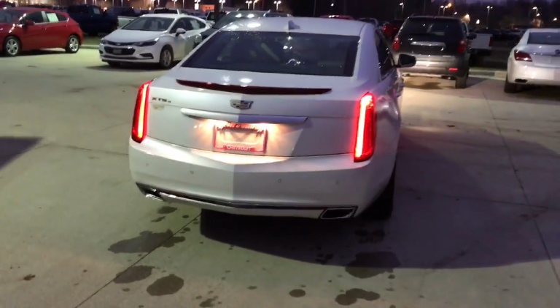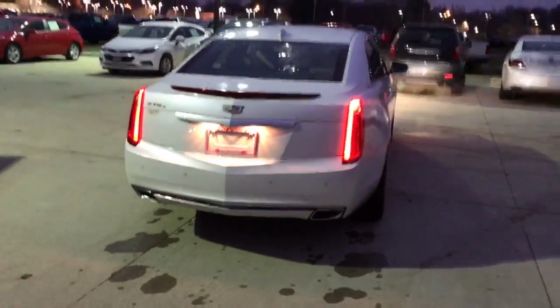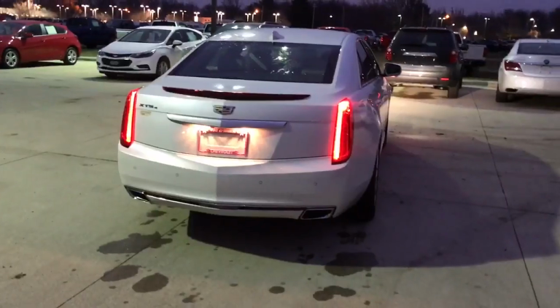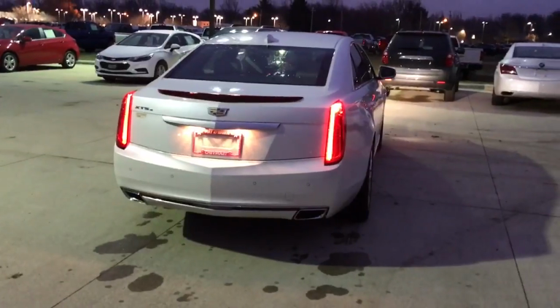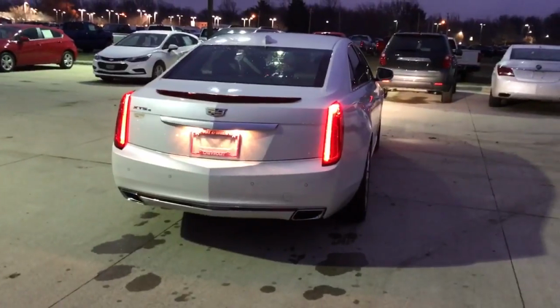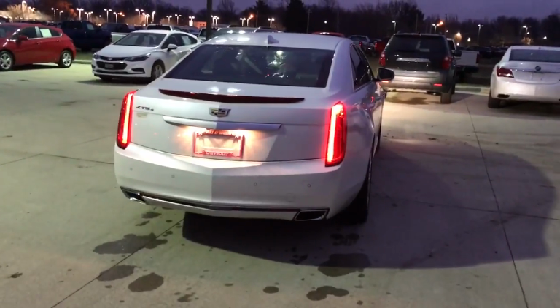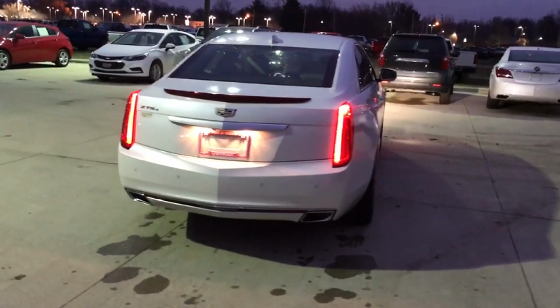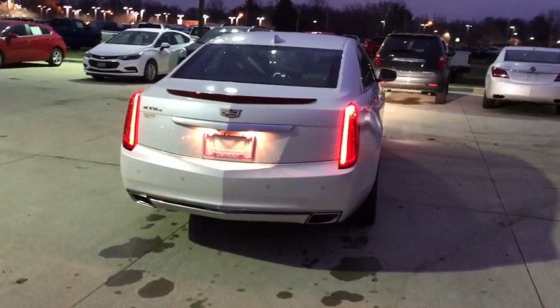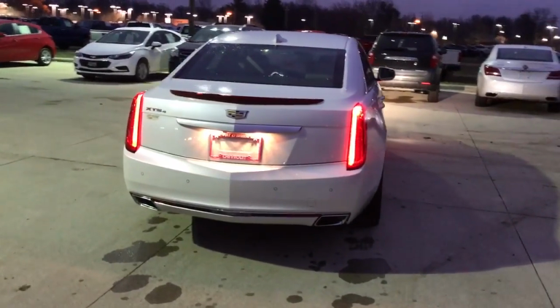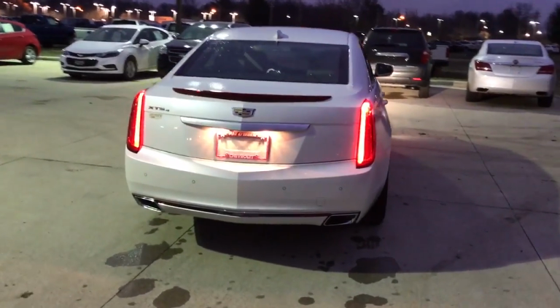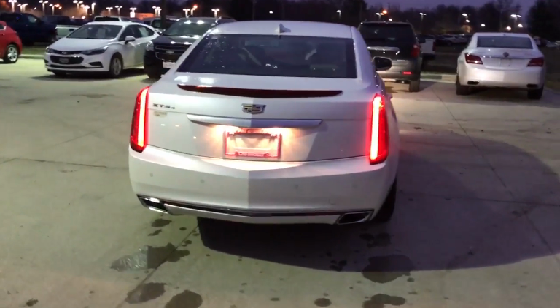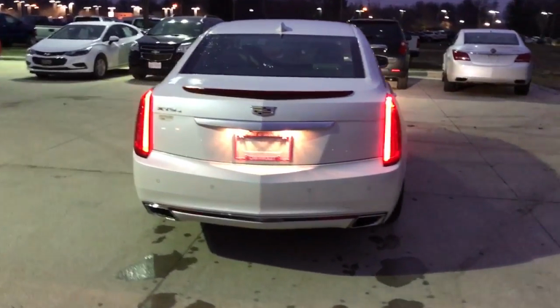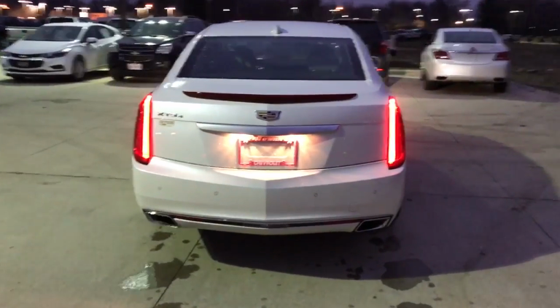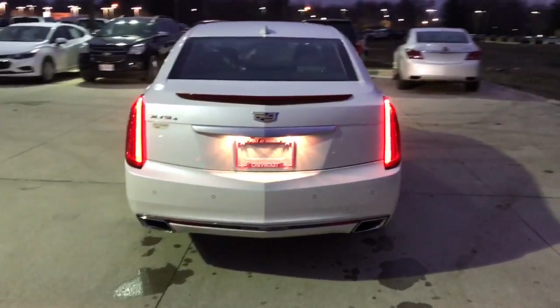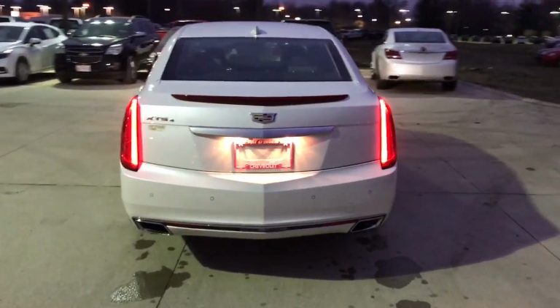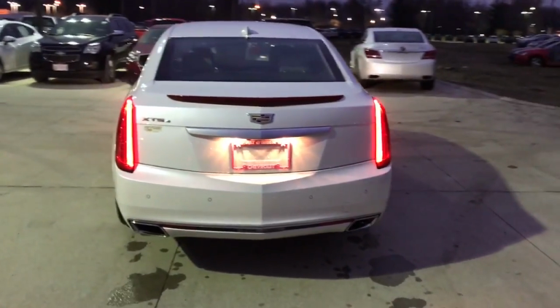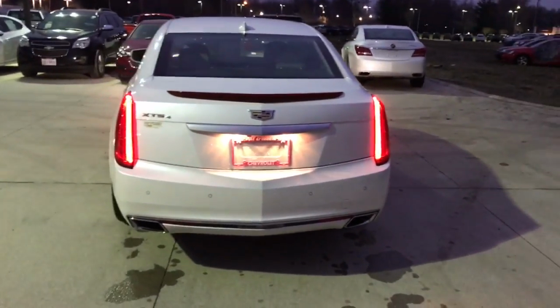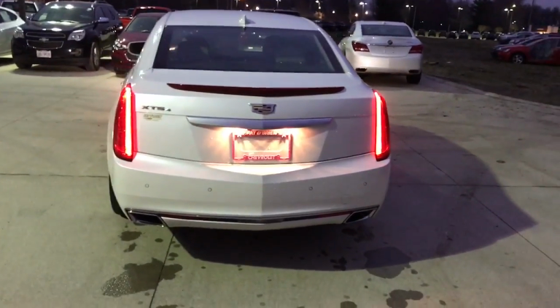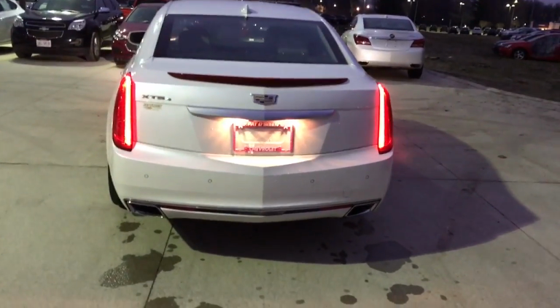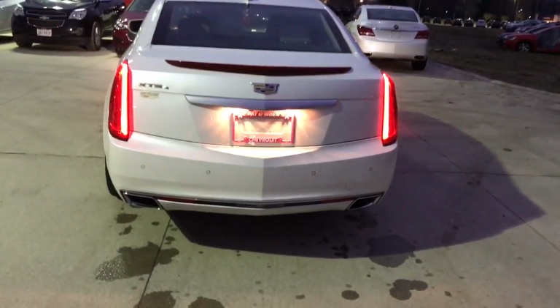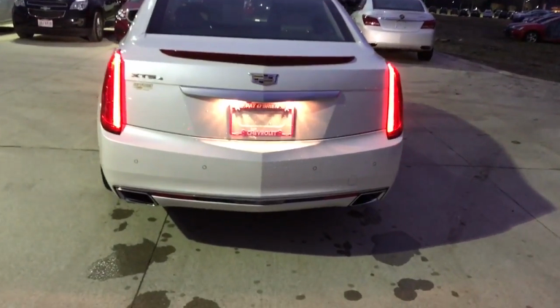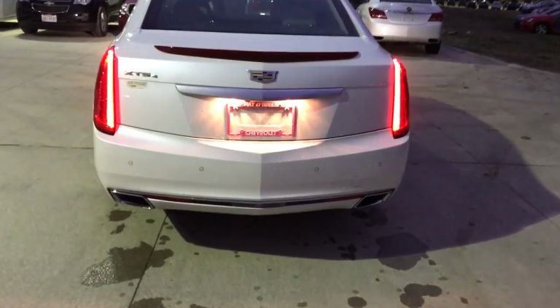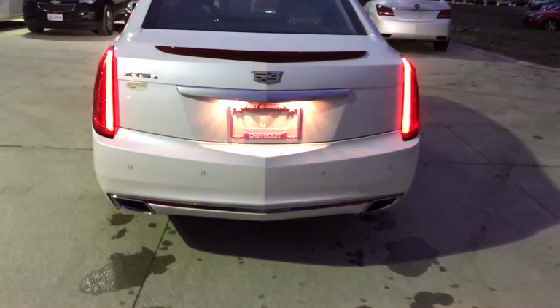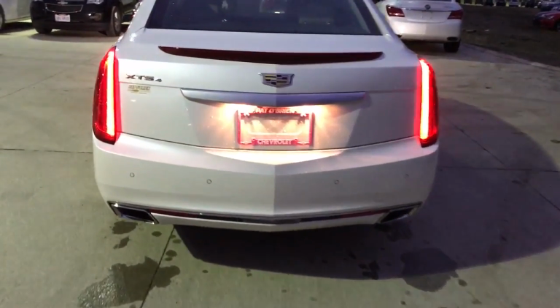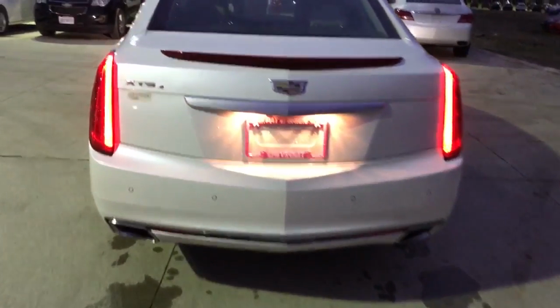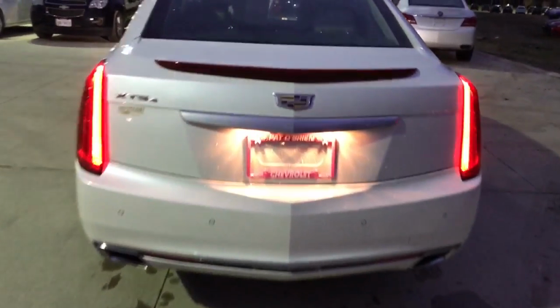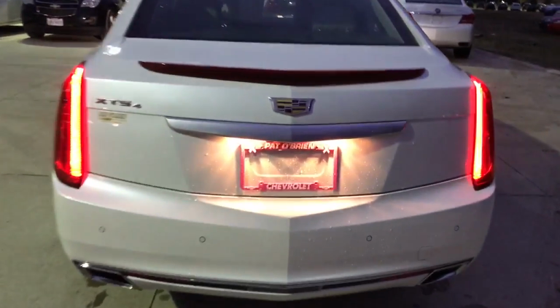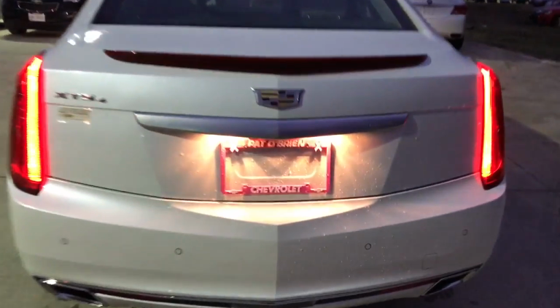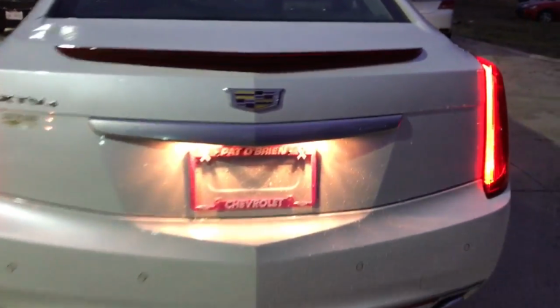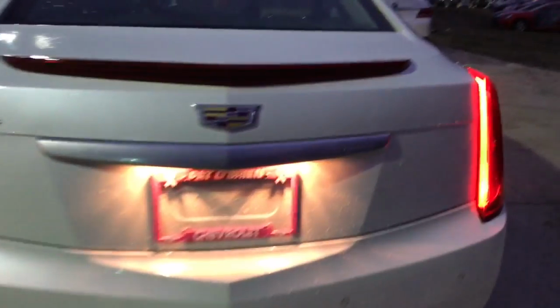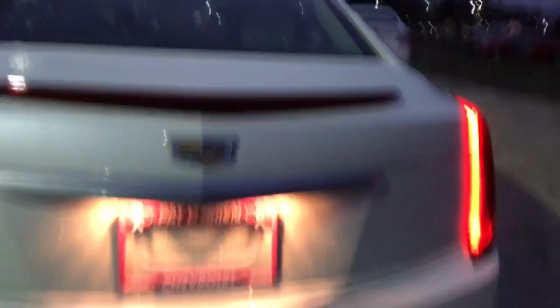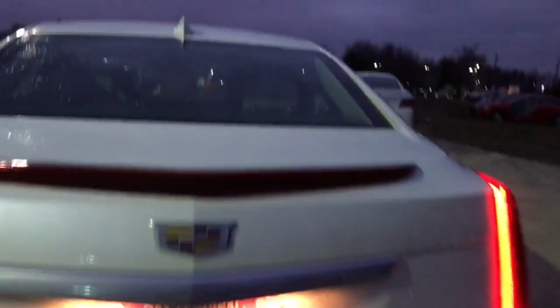Rear here is the iconic rear tail lights on the Cadillac, dual exhaust, and your rear park assist sensors.